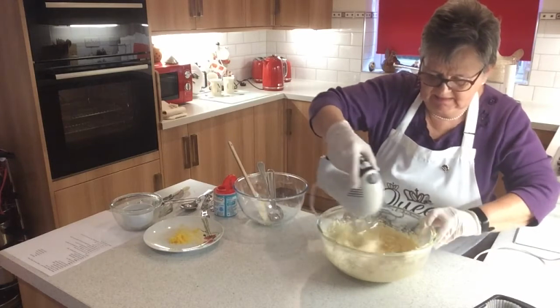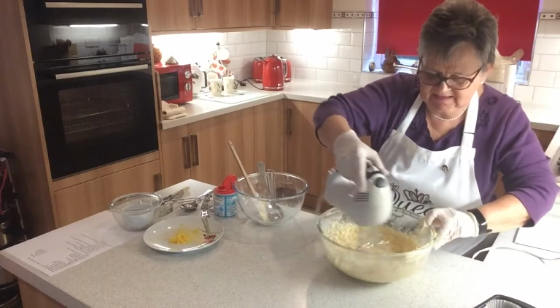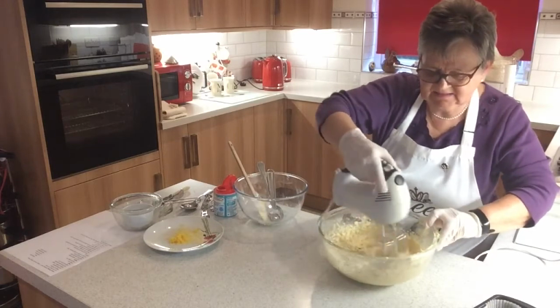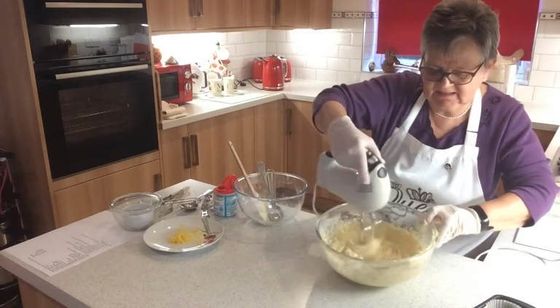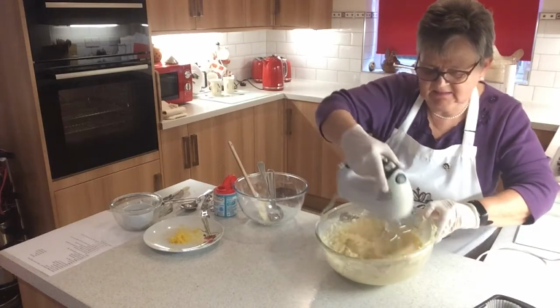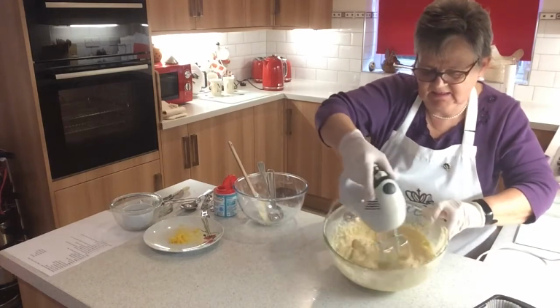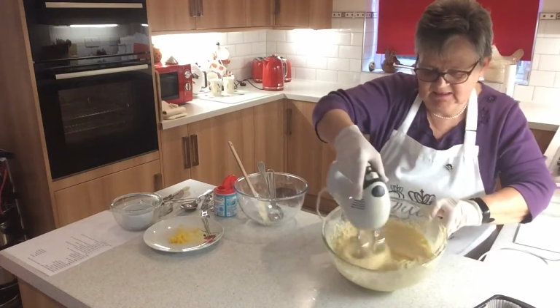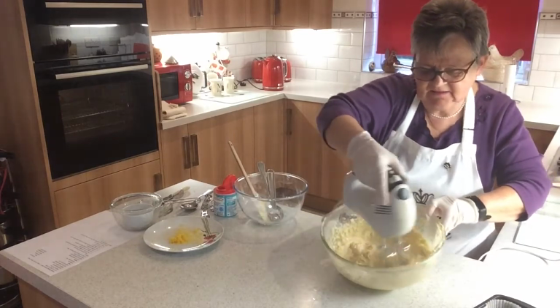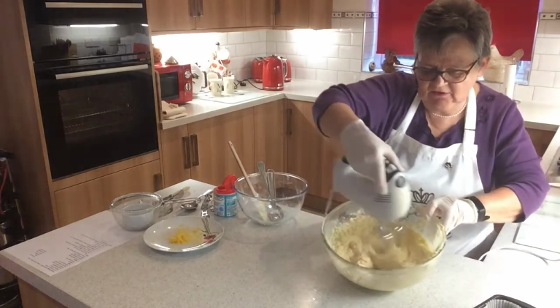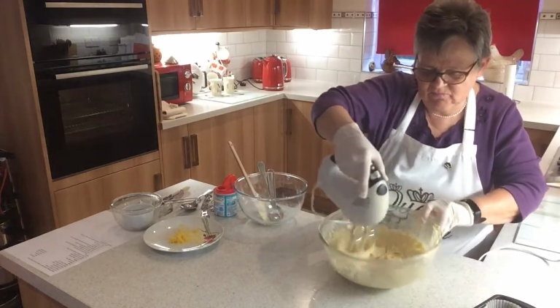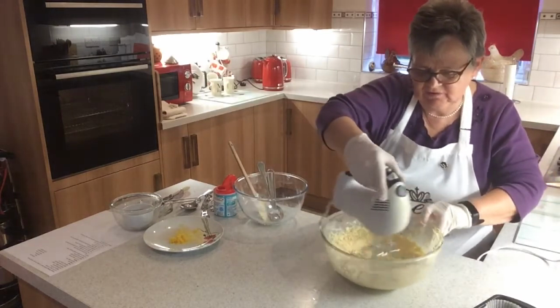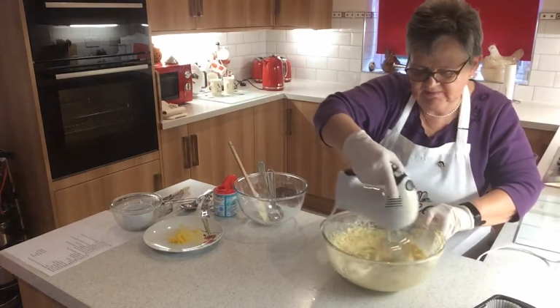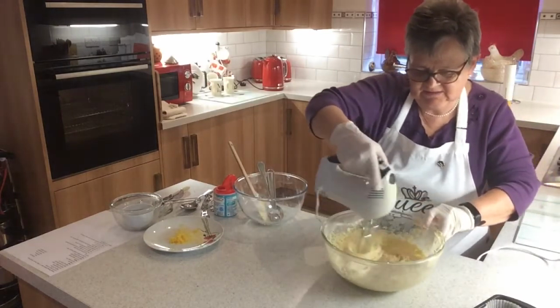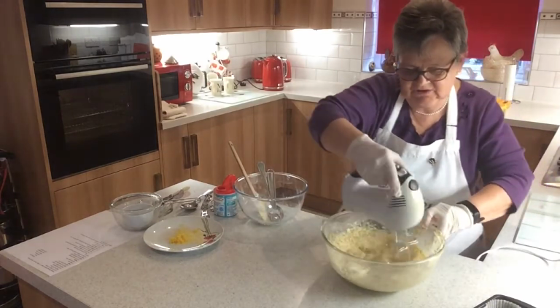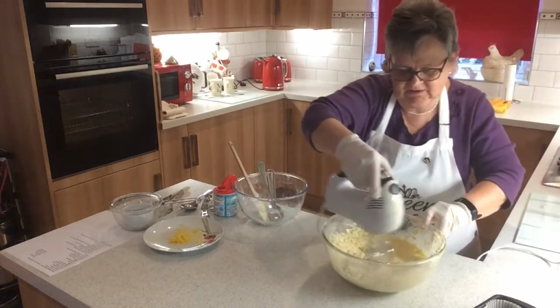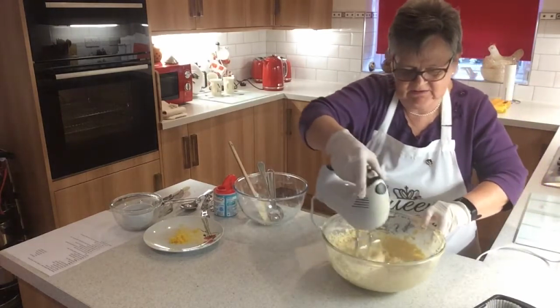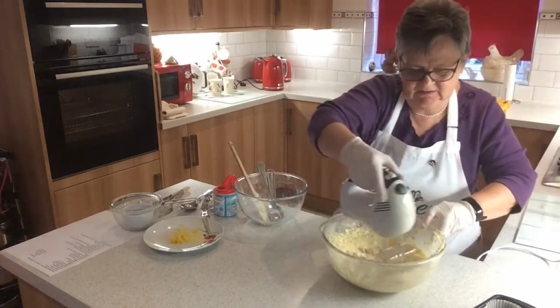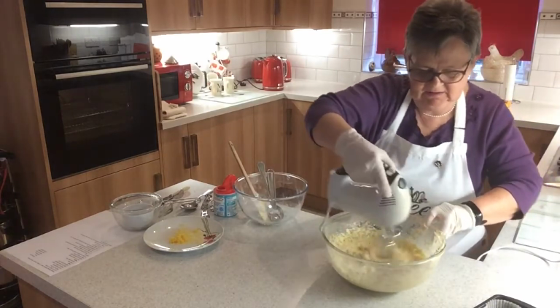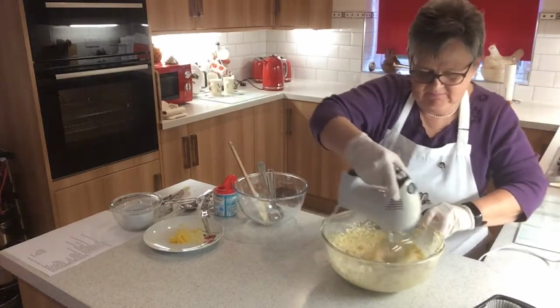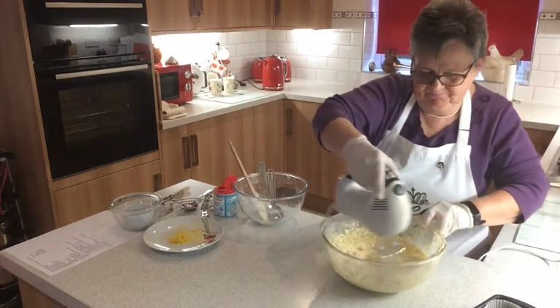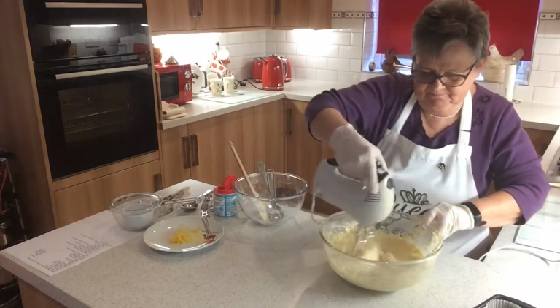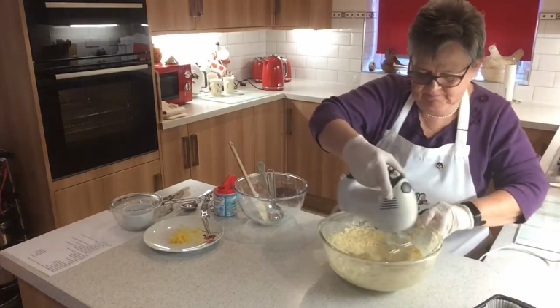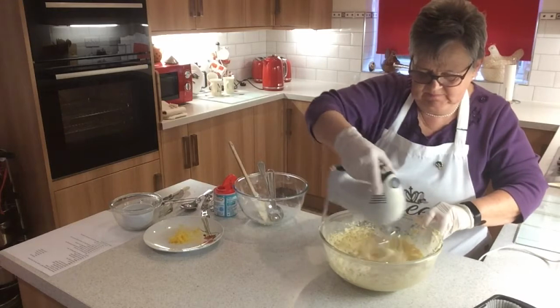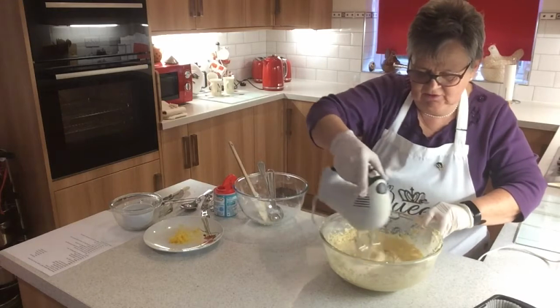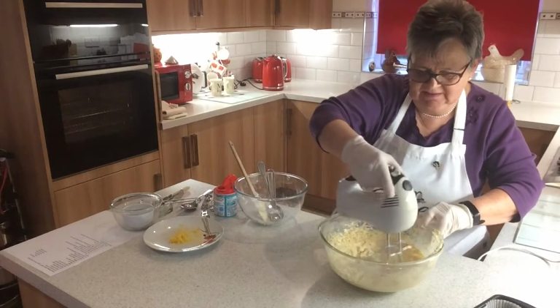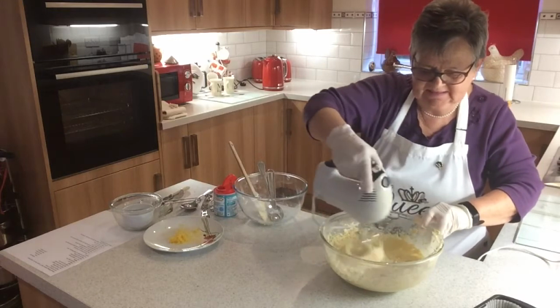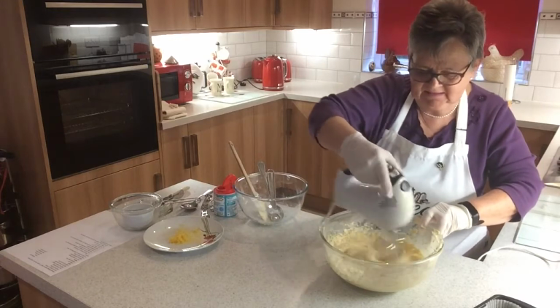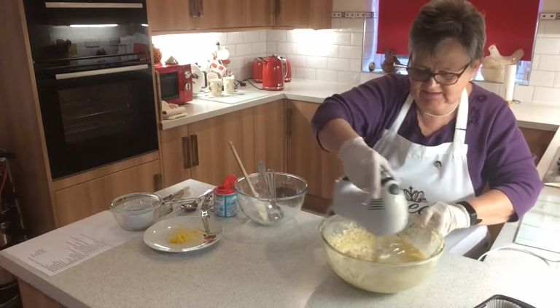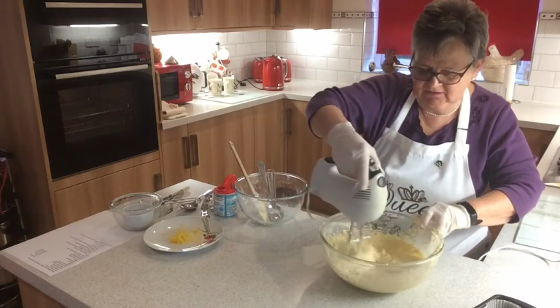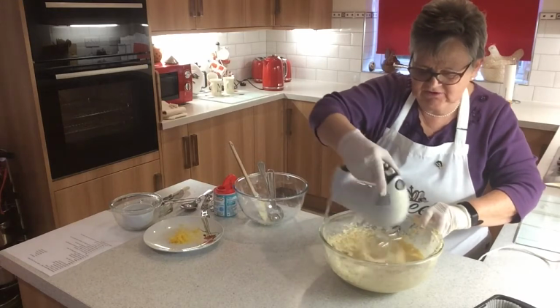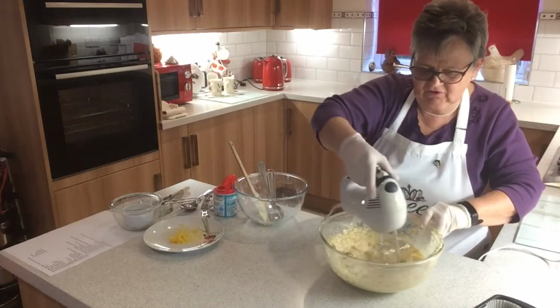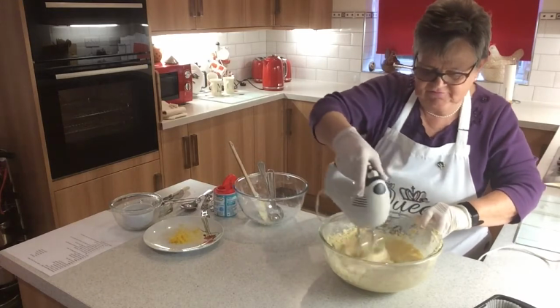You can see I'm getting a lot more incorporated into the mixture — a lot lighter, a lot softer.